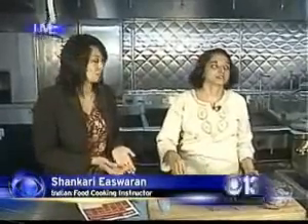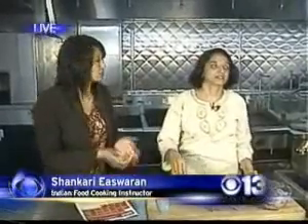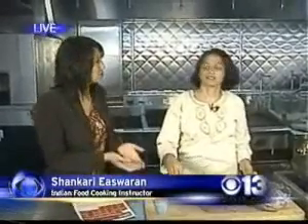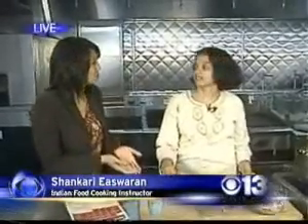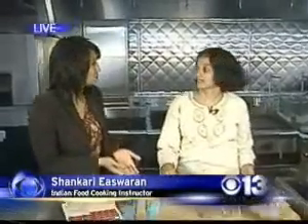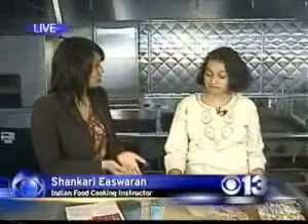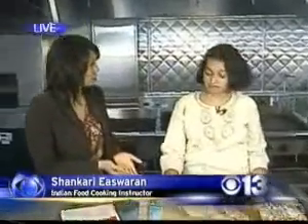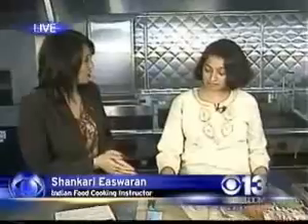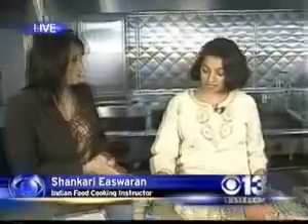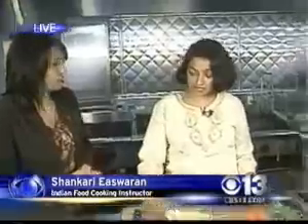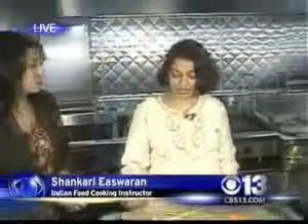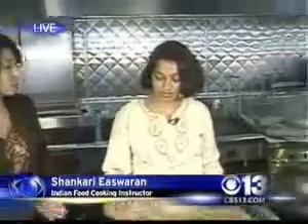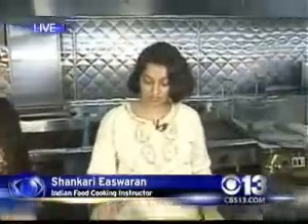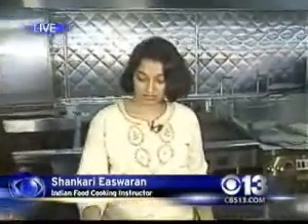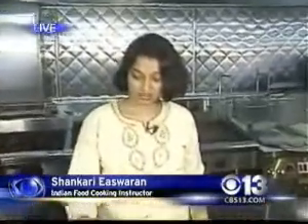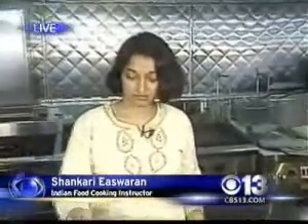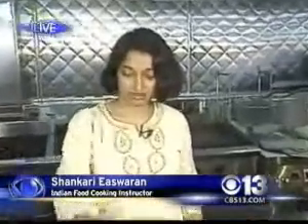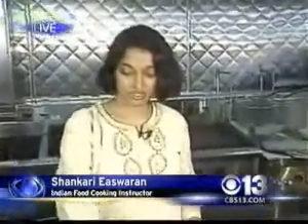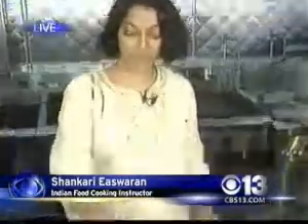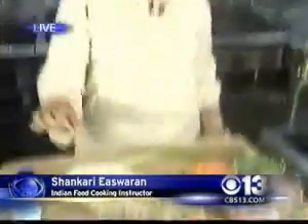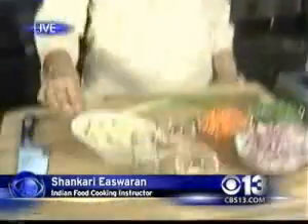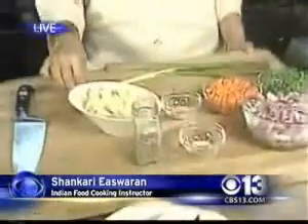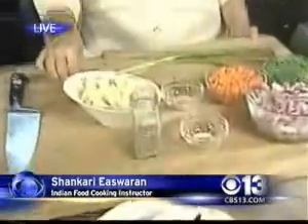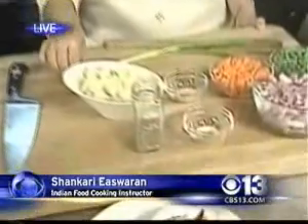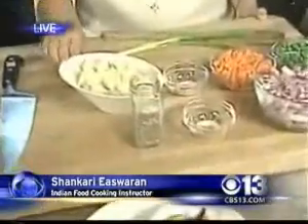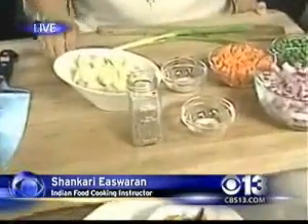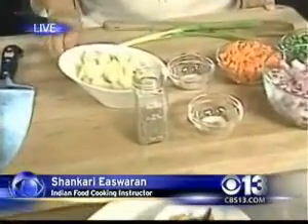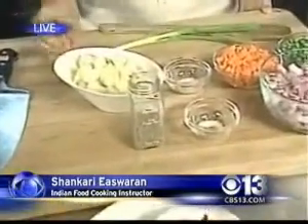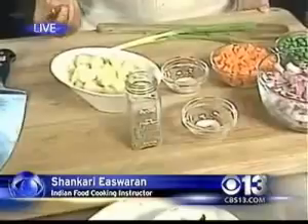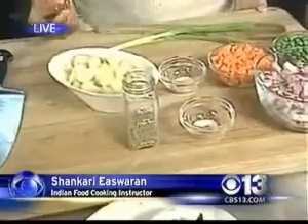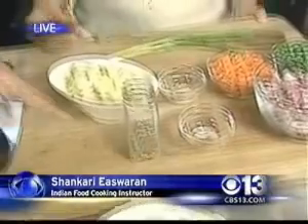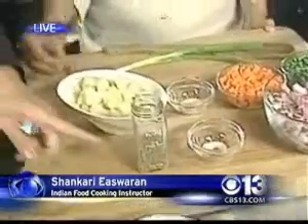This is a simple curry dish. What is the secret ingredient that you're using here? Cumin — cumin and then dried red chilies.